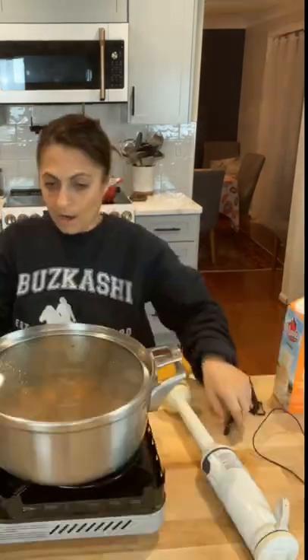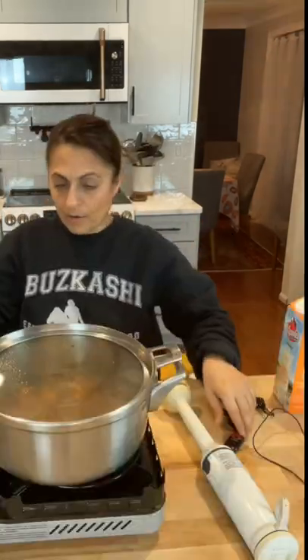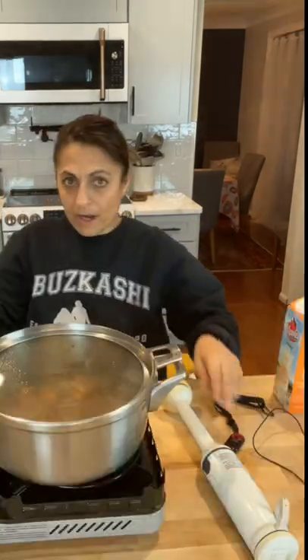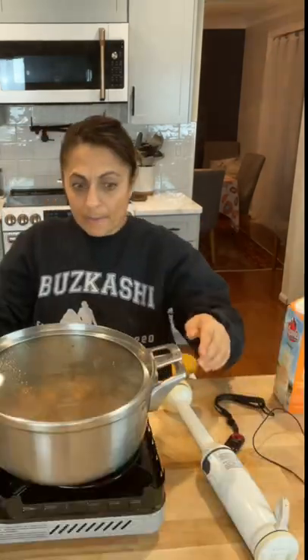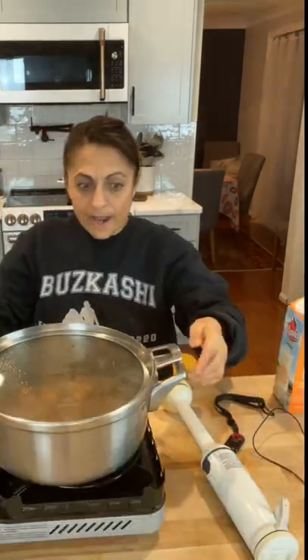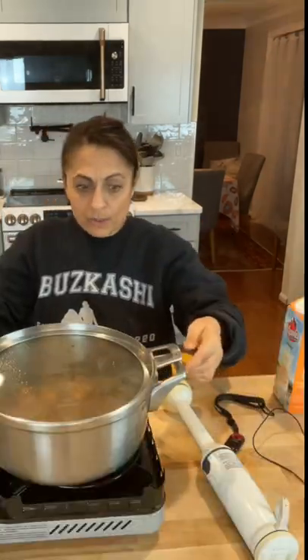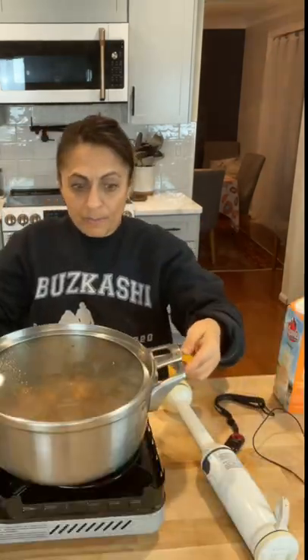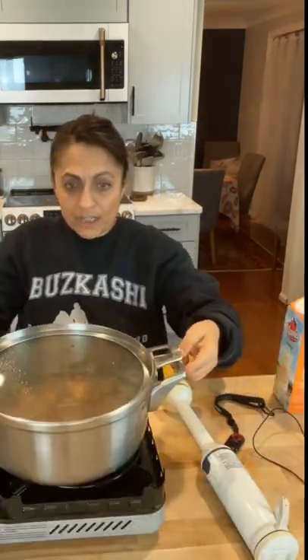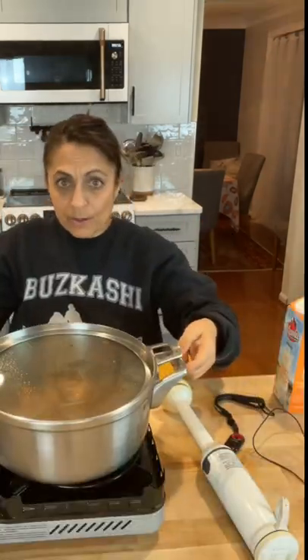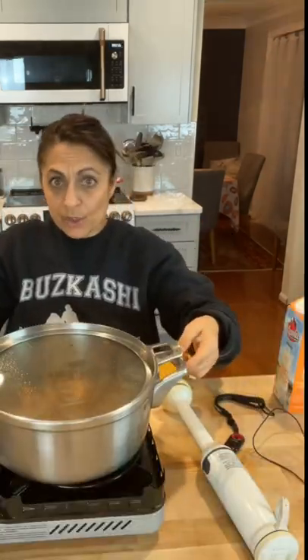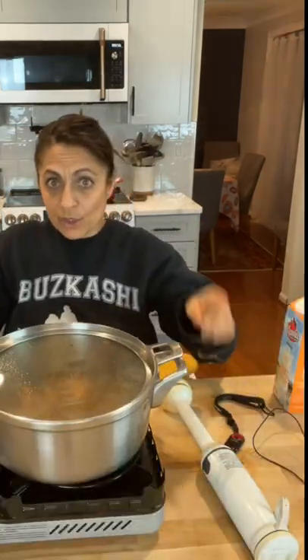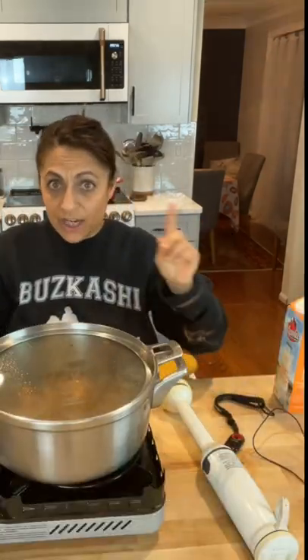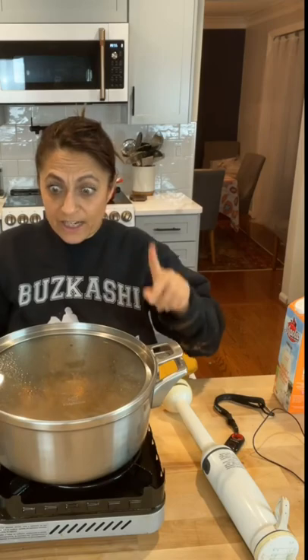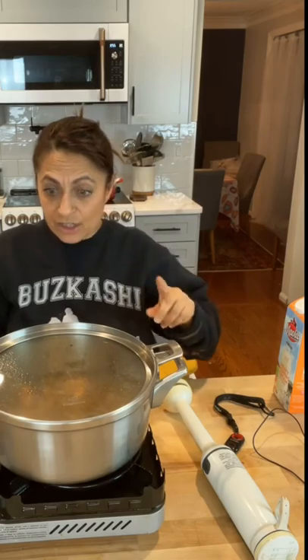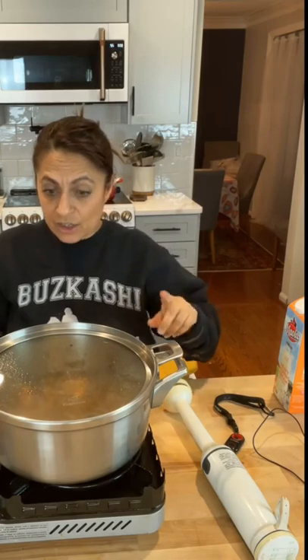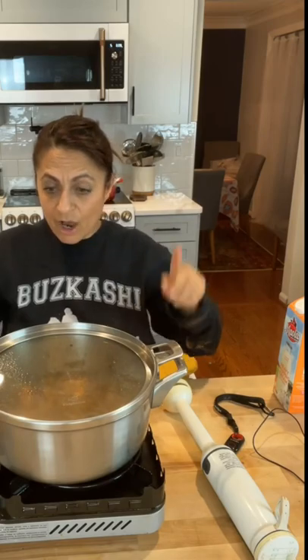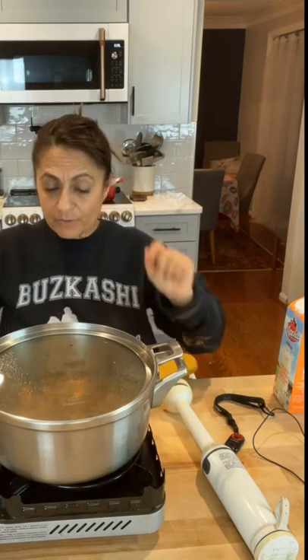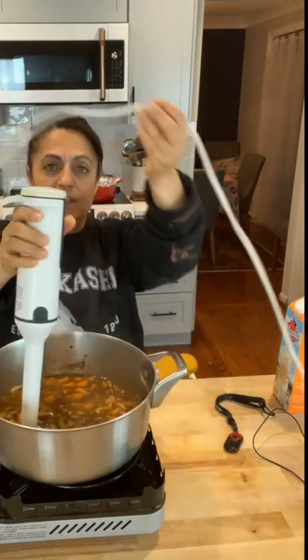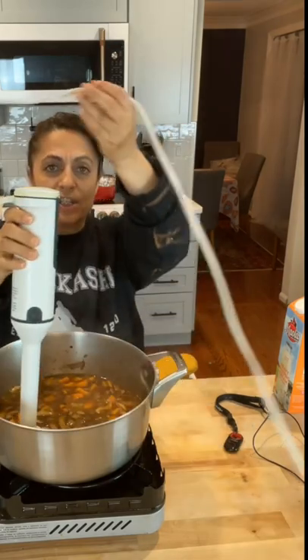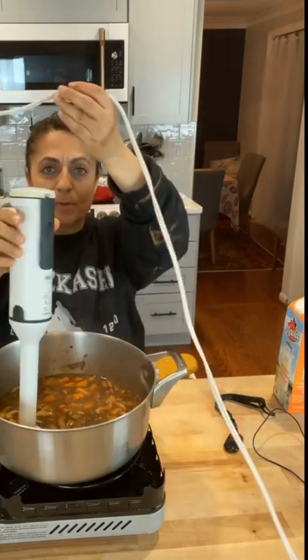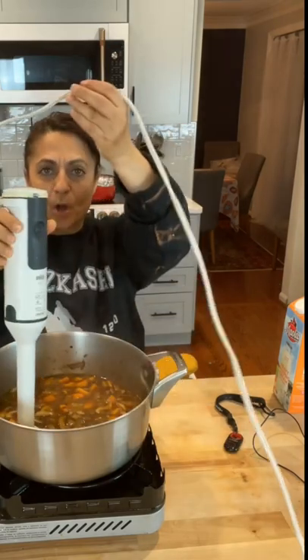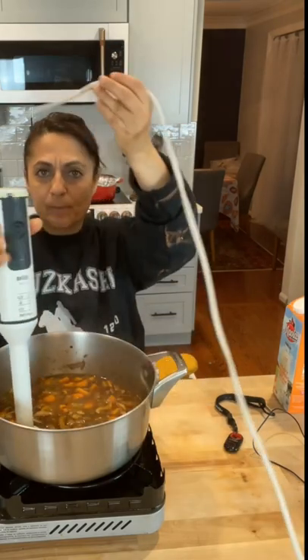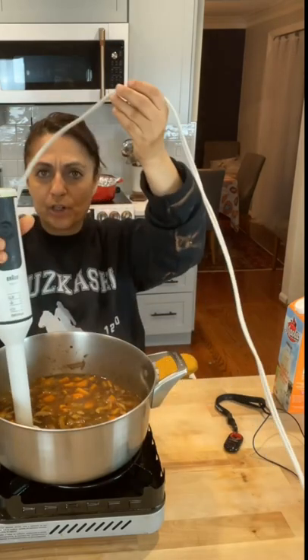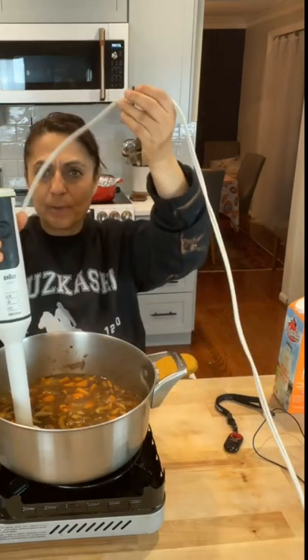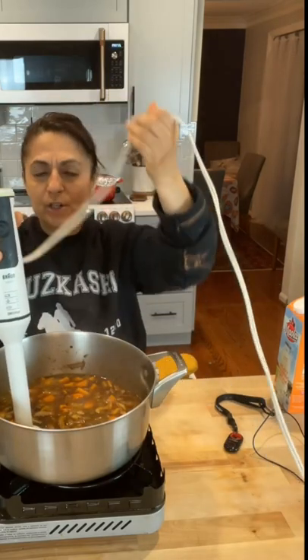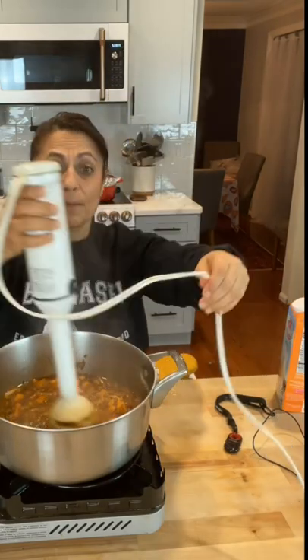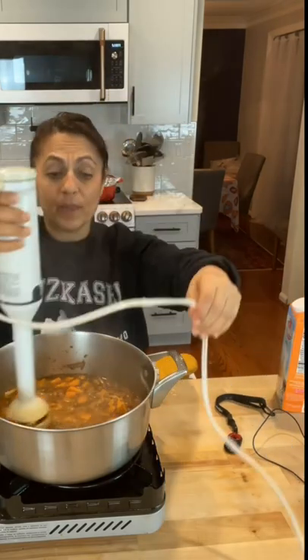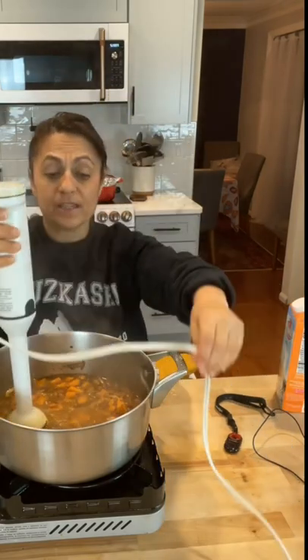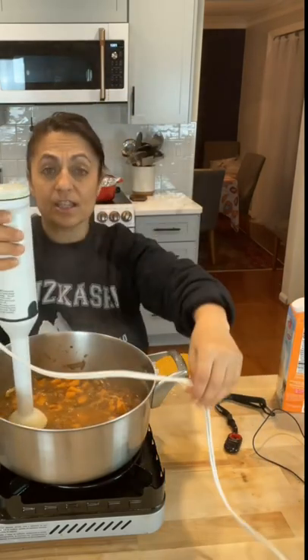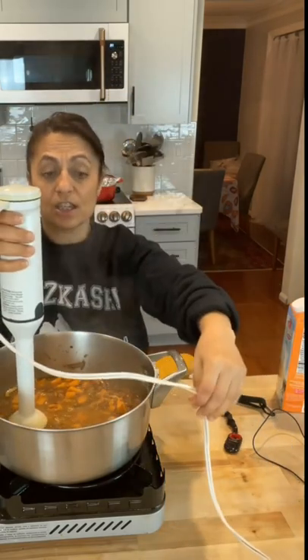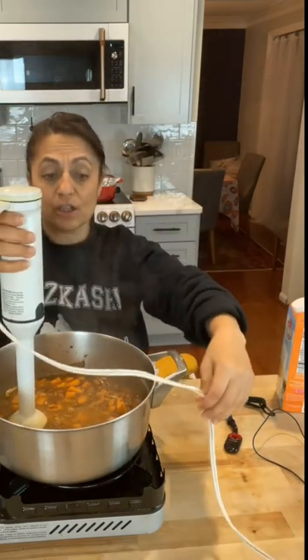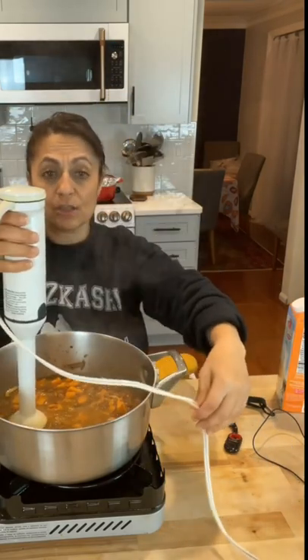Alright, my sweet potatoes are nice and soft. This is a broad immersion blender. I'm going to blend this until it's smooth.